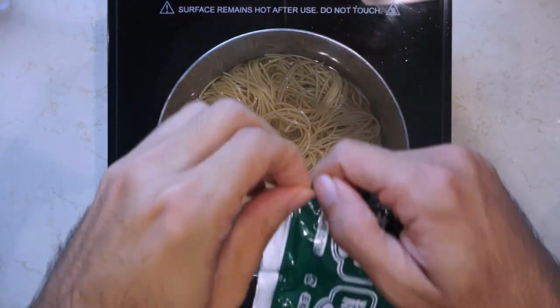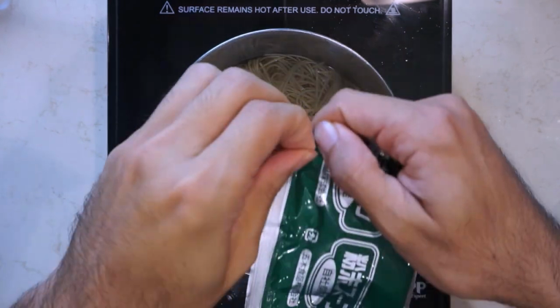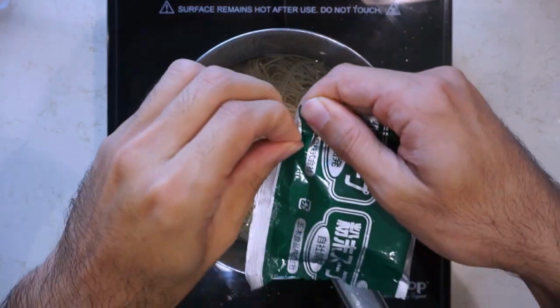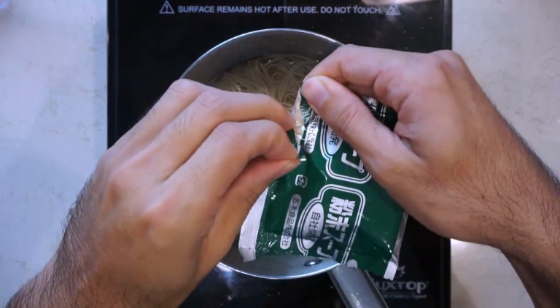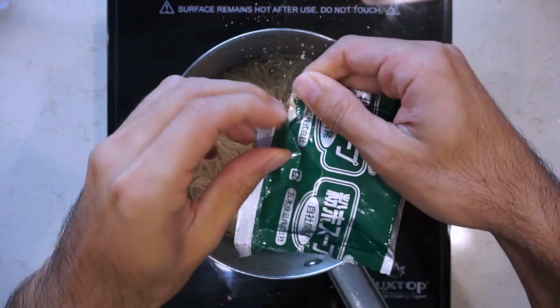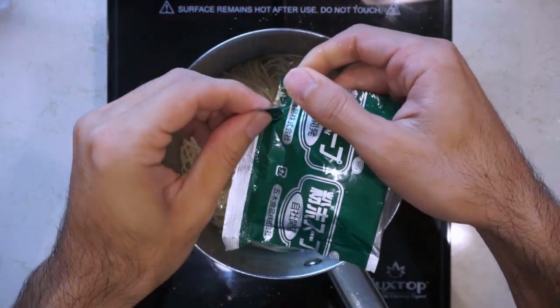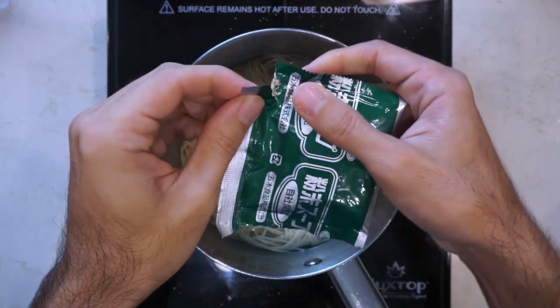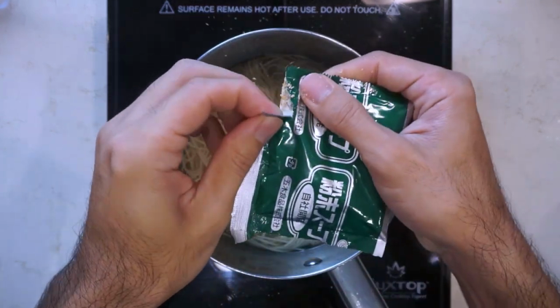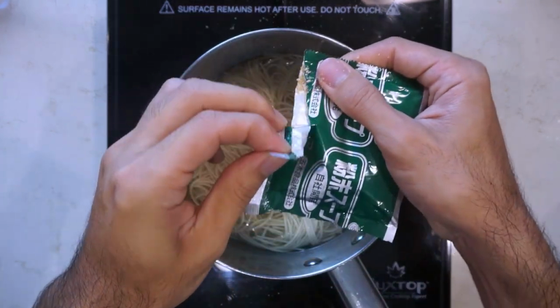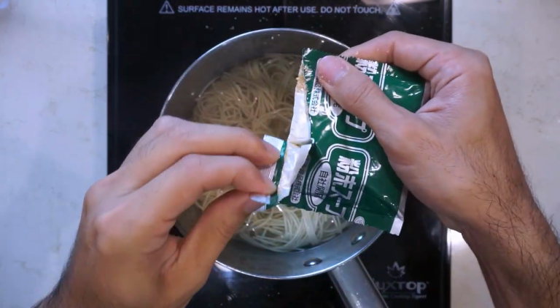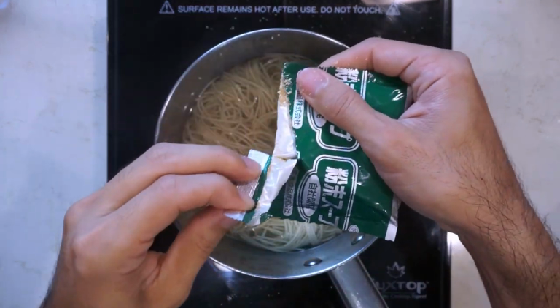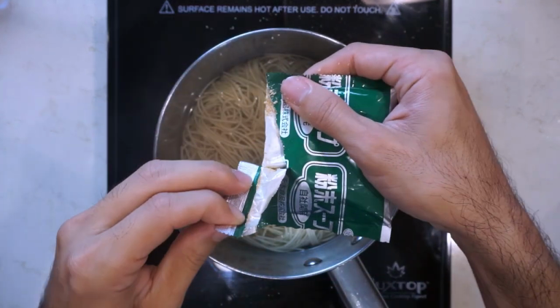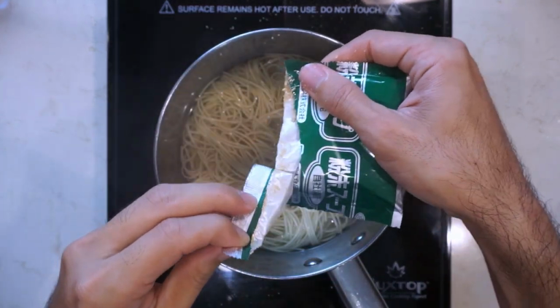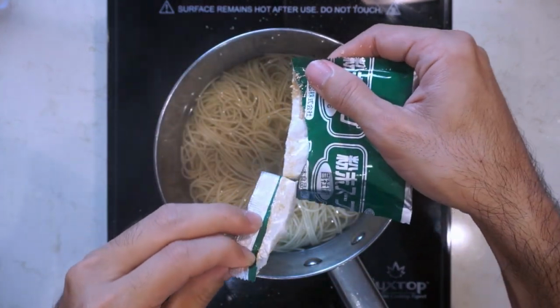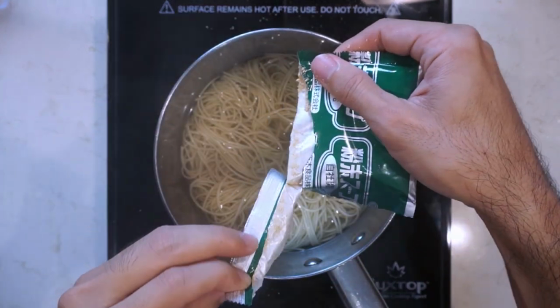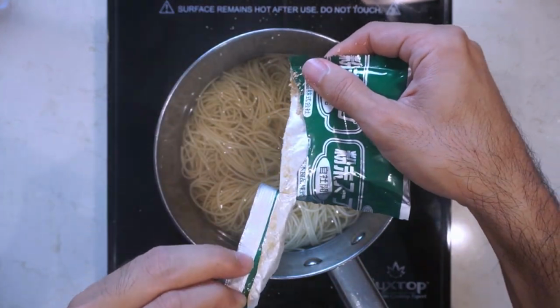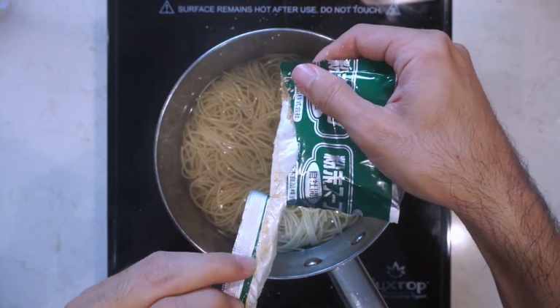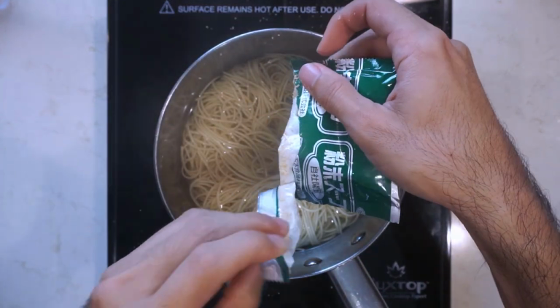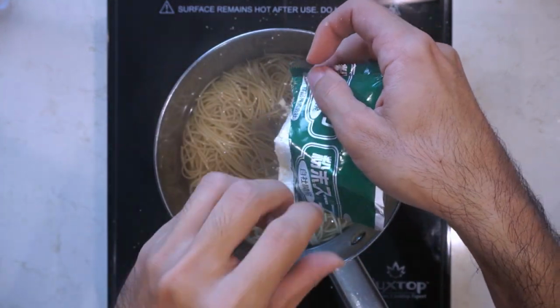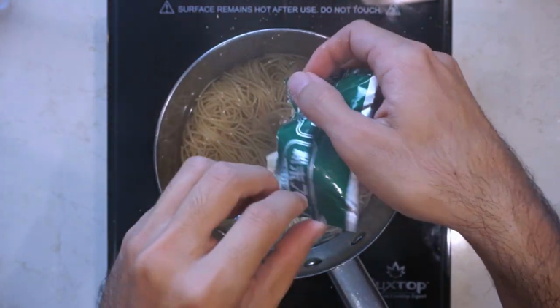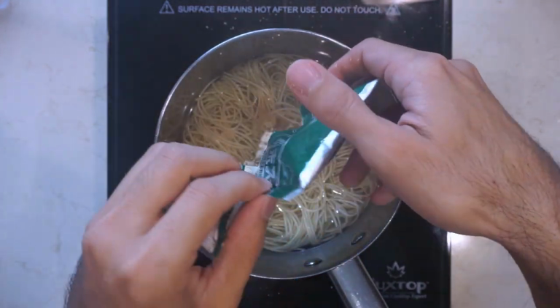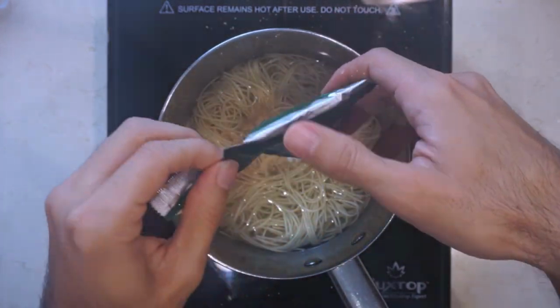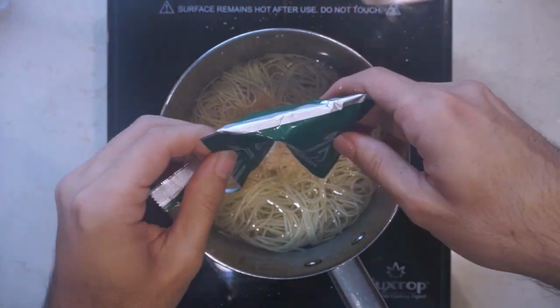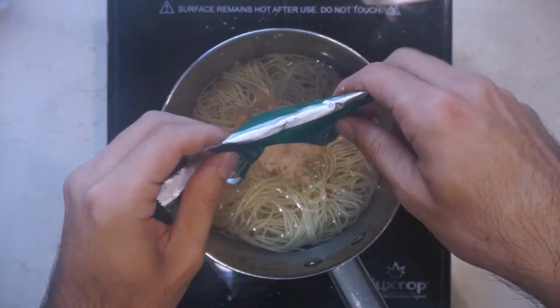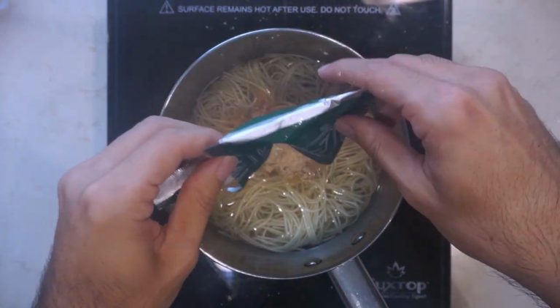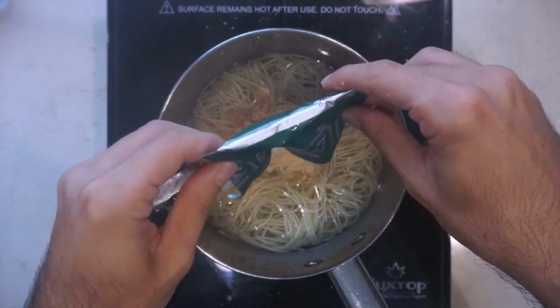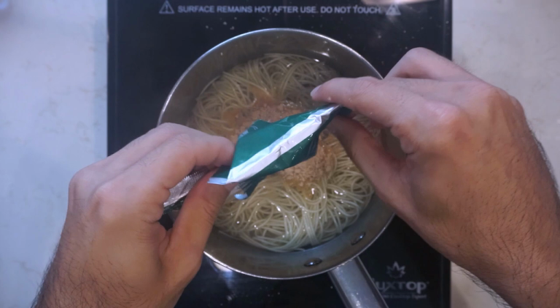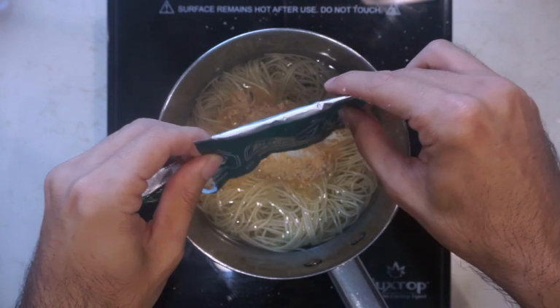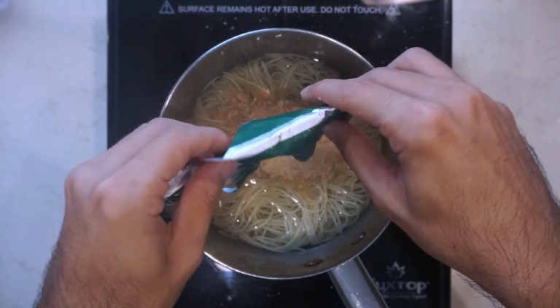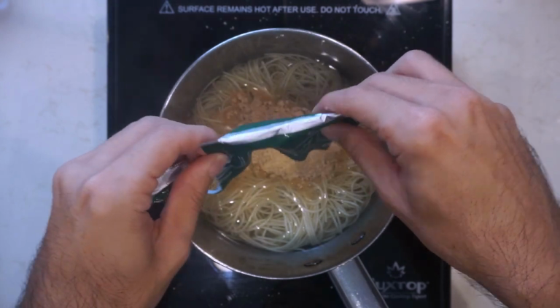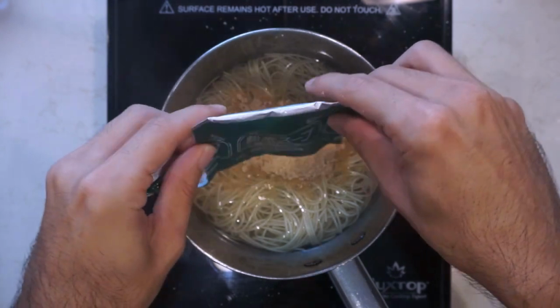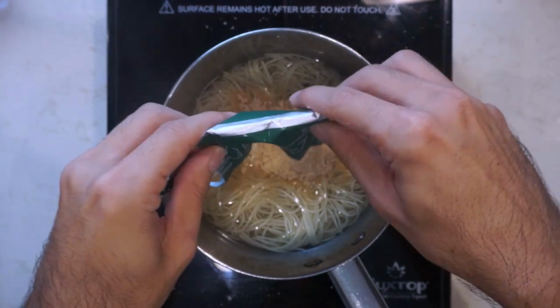After about two and a half minutes, you turn off the heat and just like any other instant ramen, you add the soup packet and mix it in.